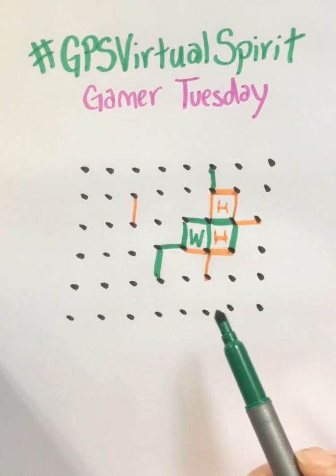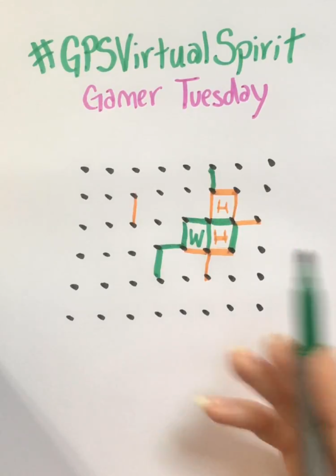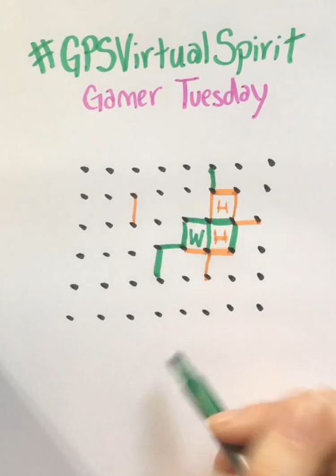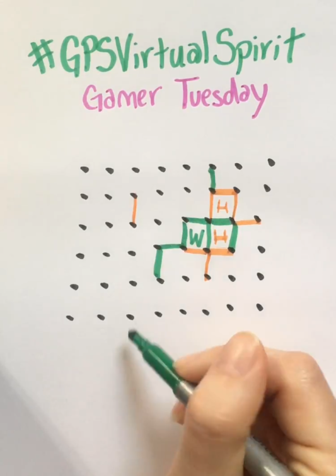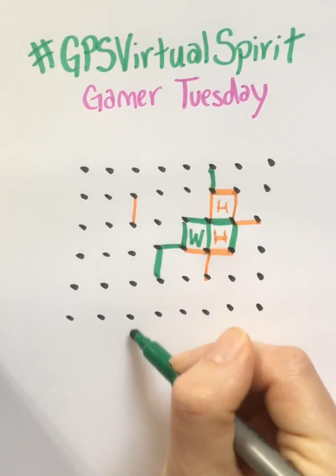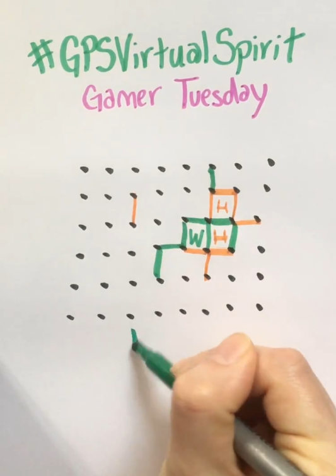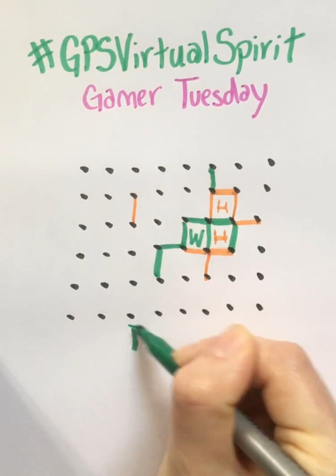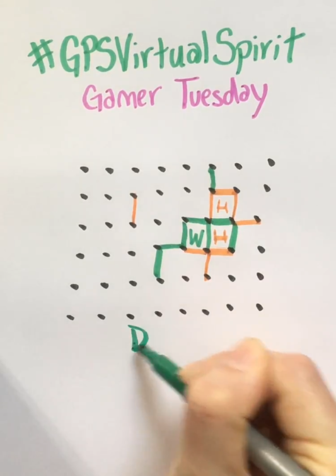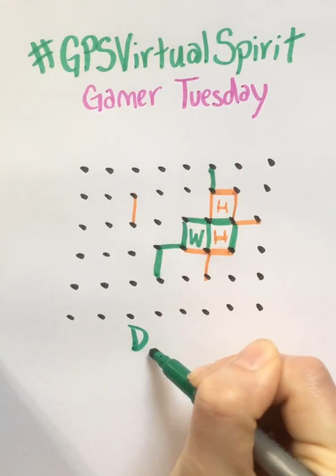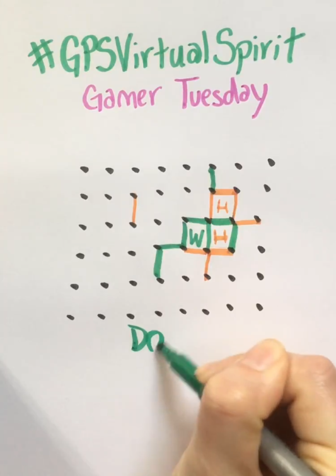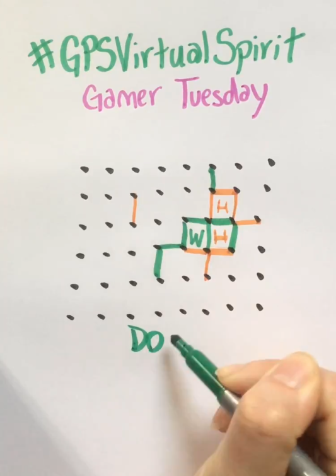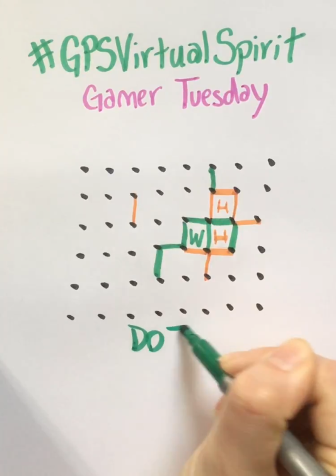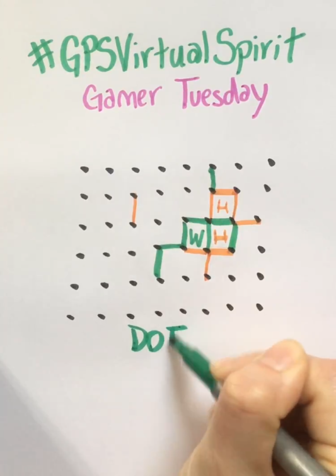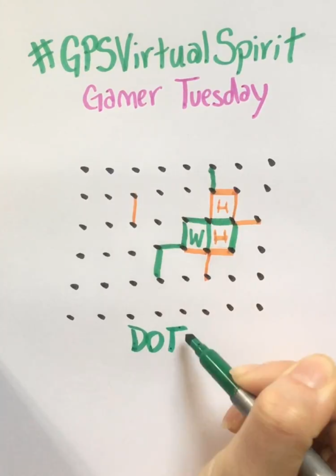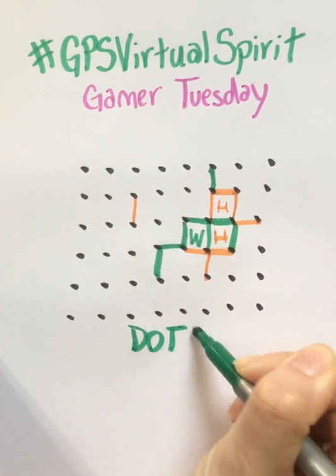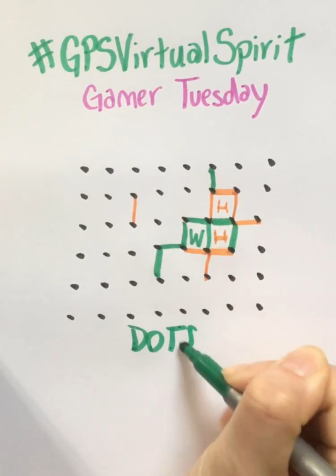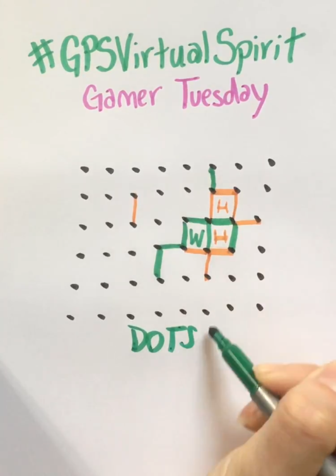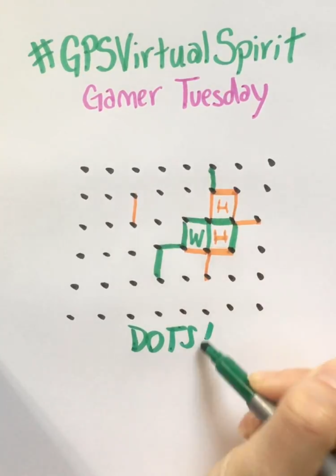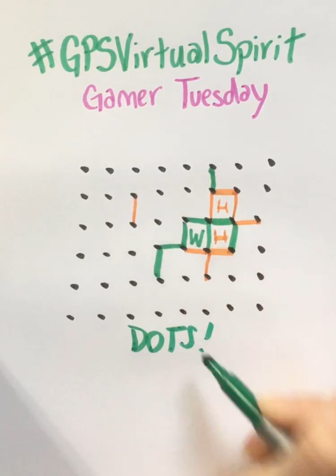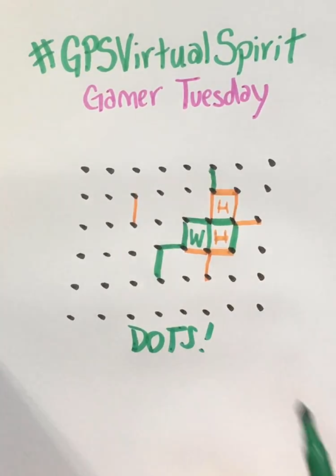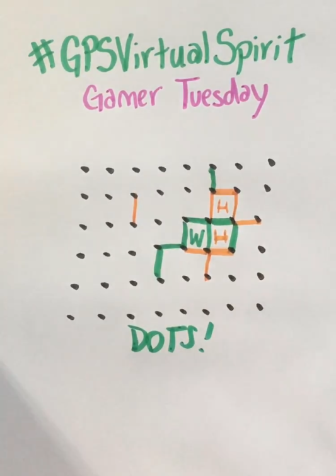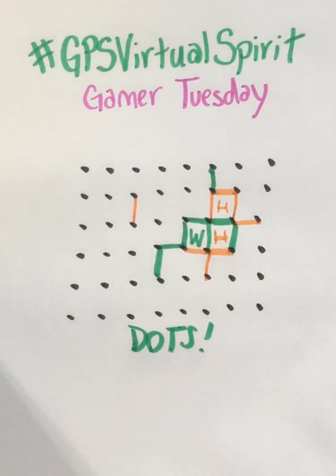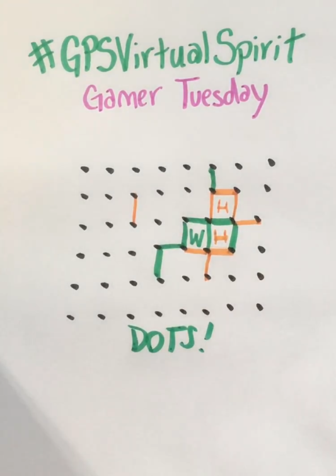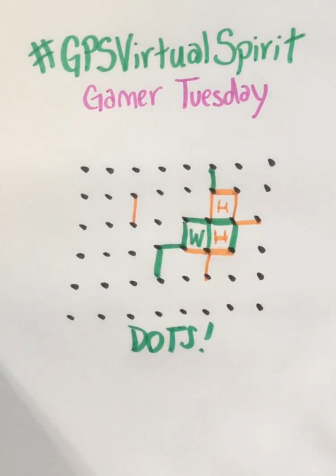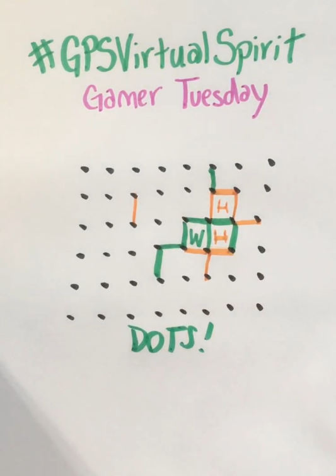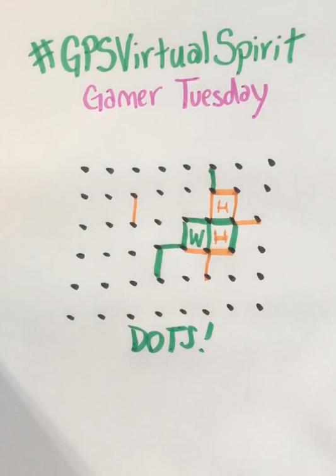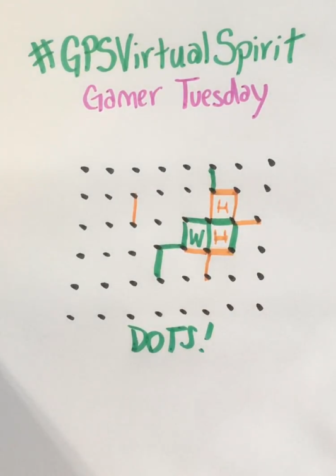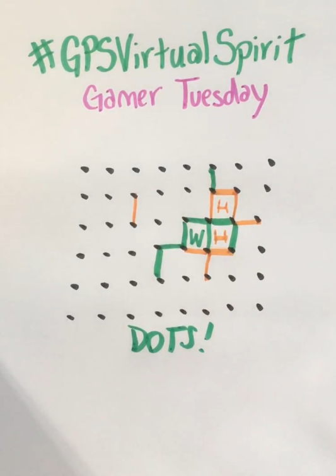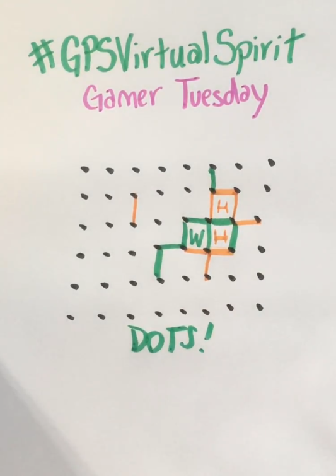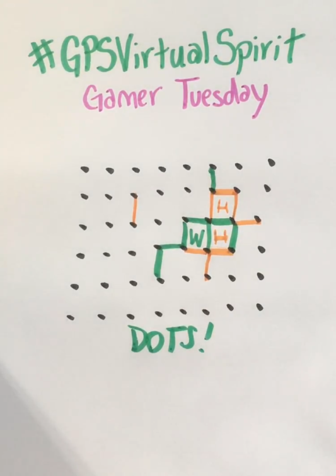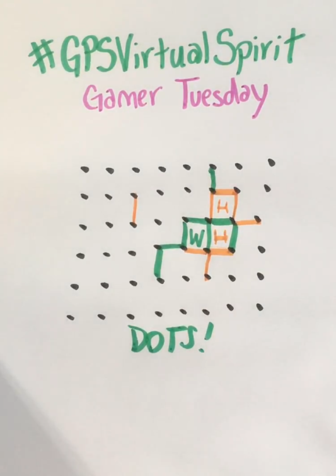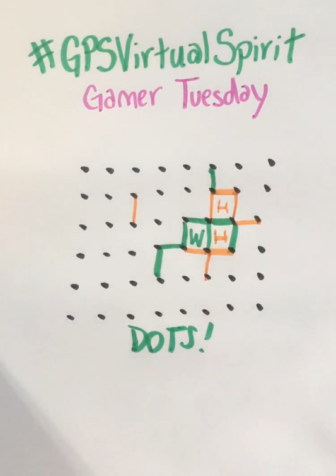So that's it. It's called Dots. Try it today for Gamer Tuesday, and I'll see you tomorrow.